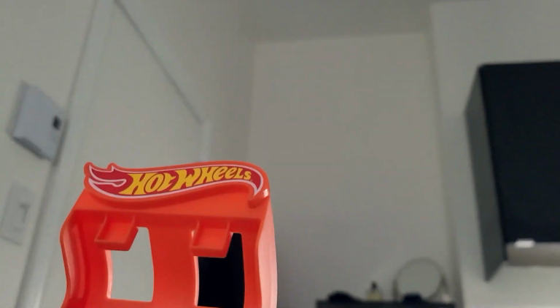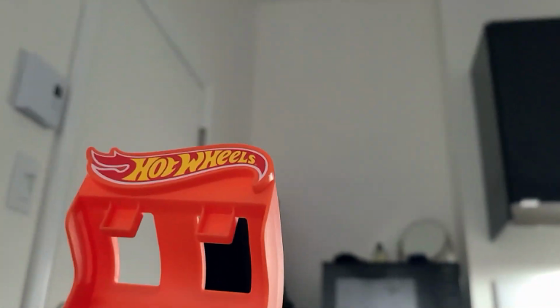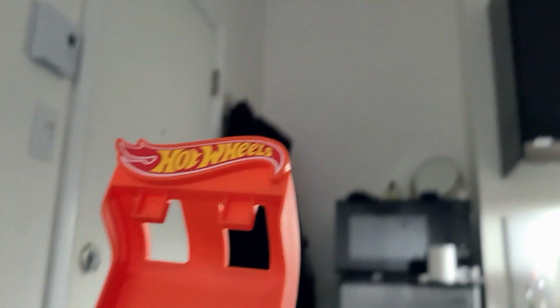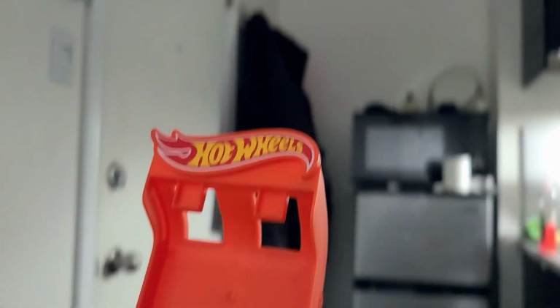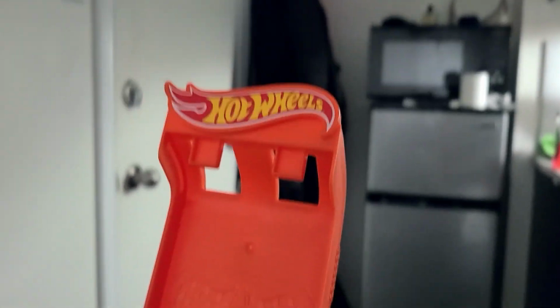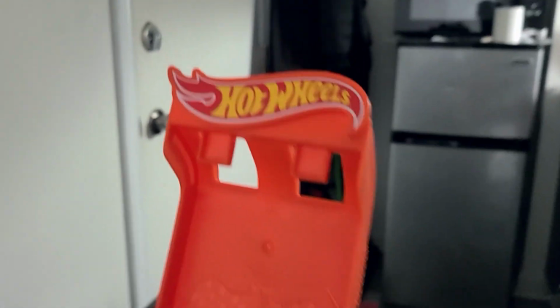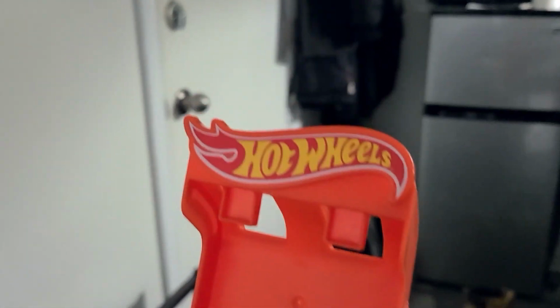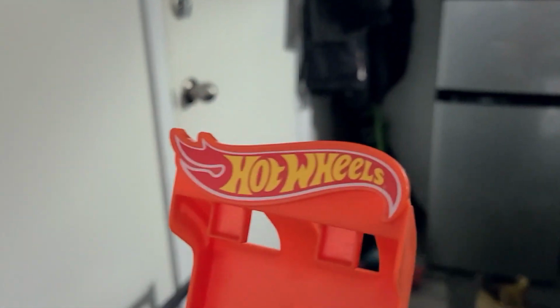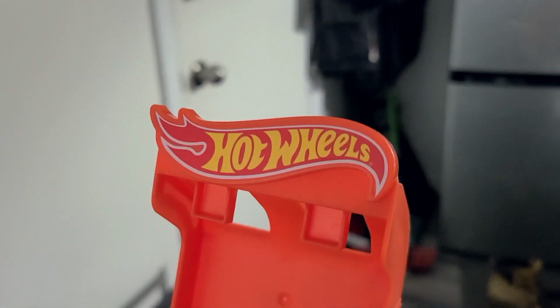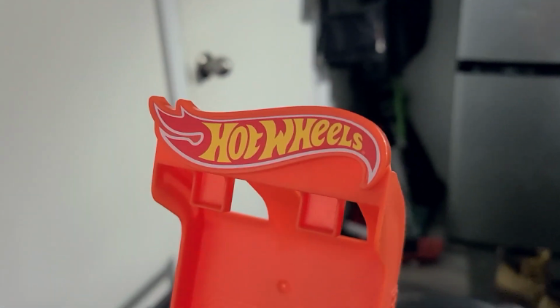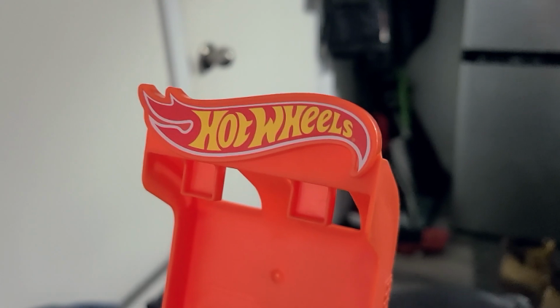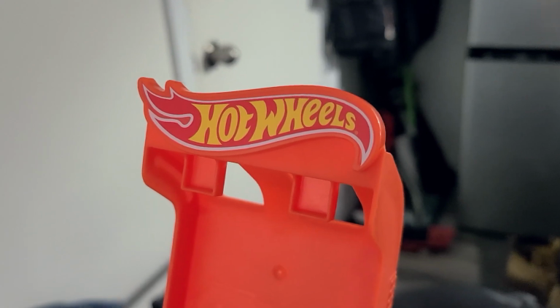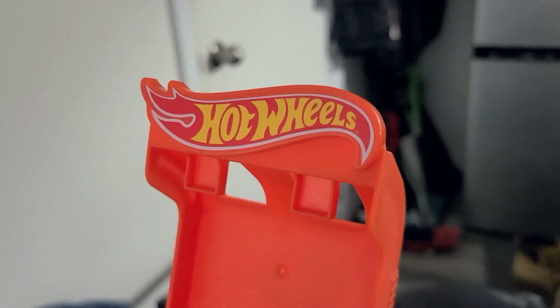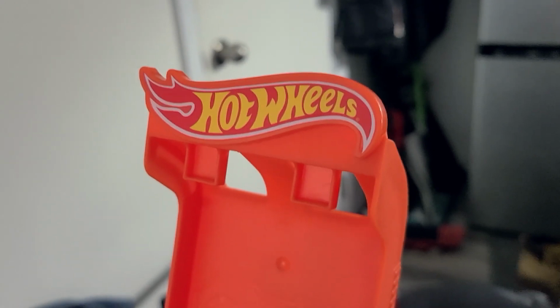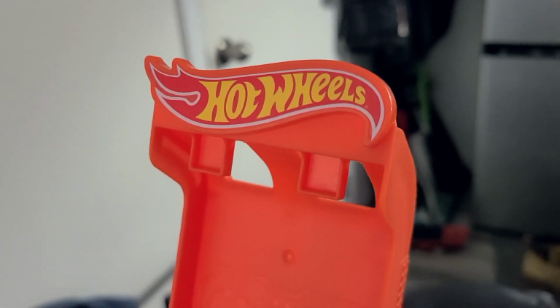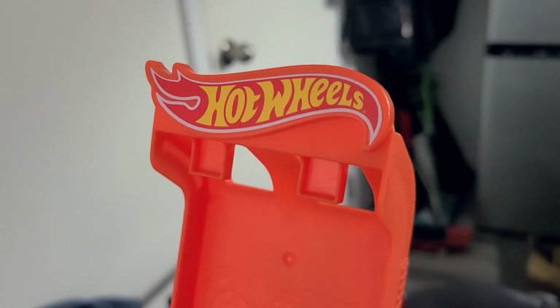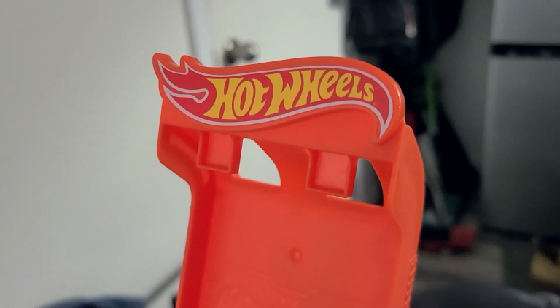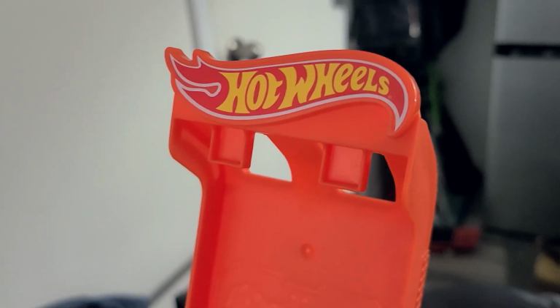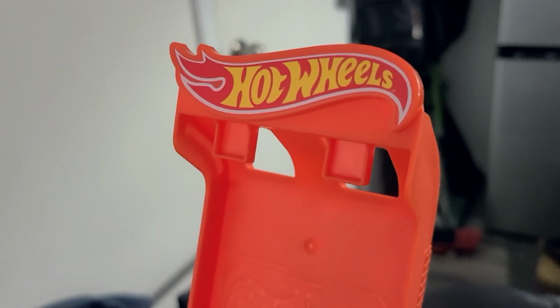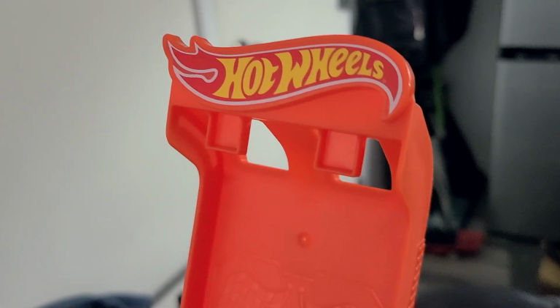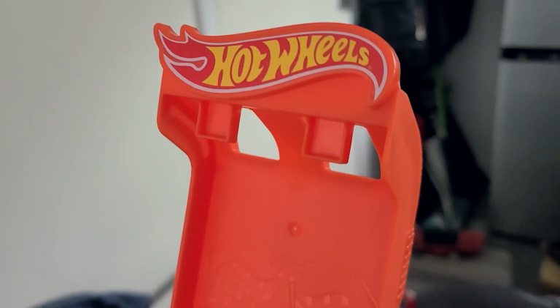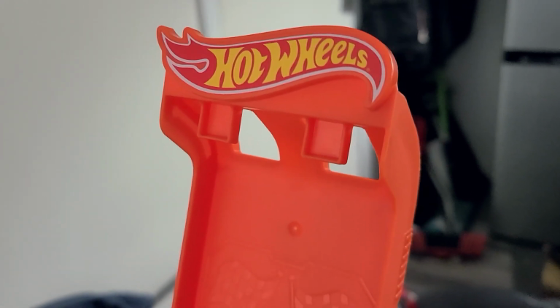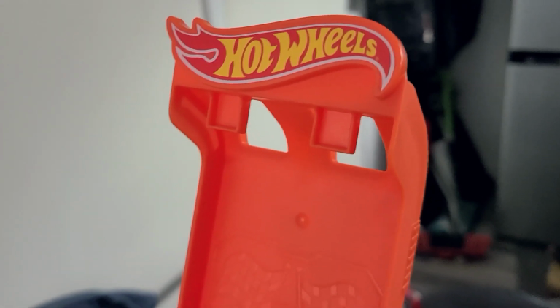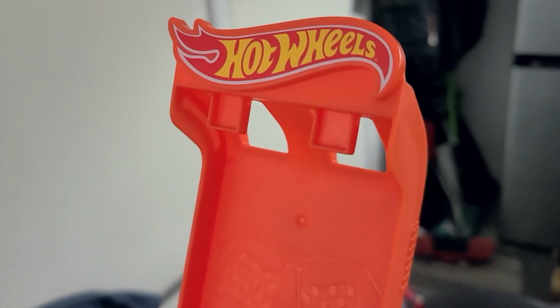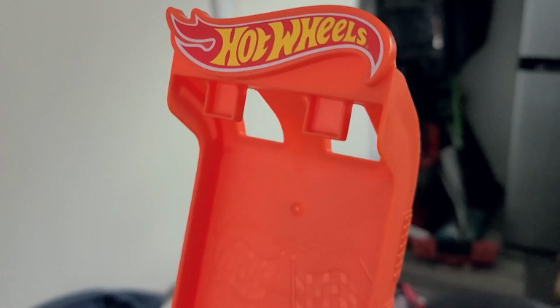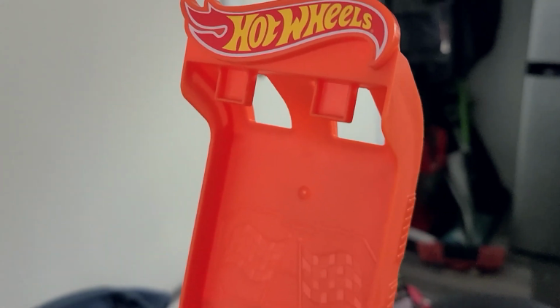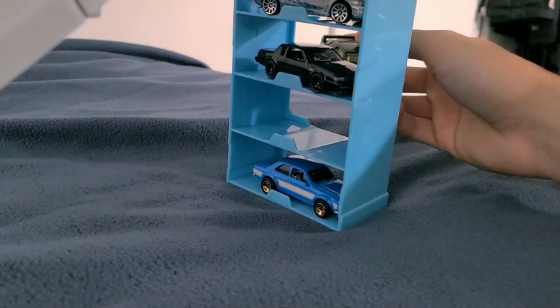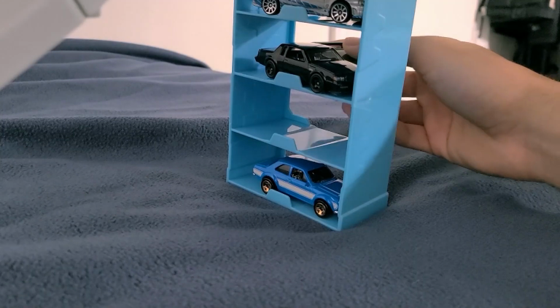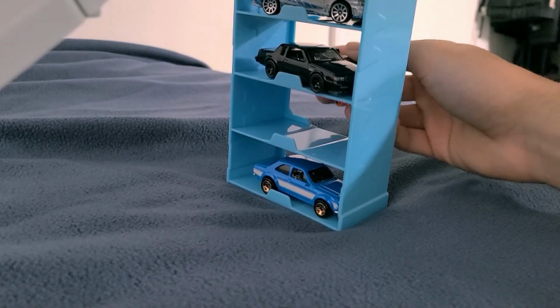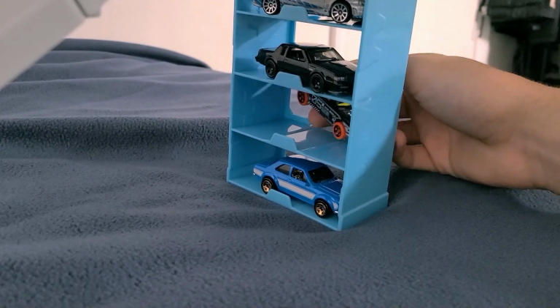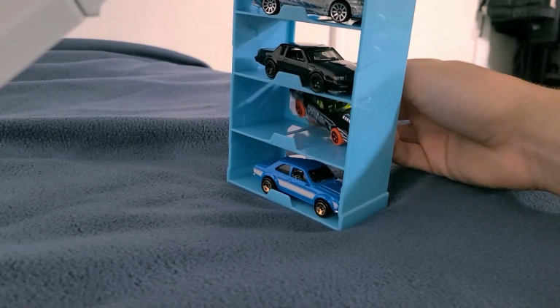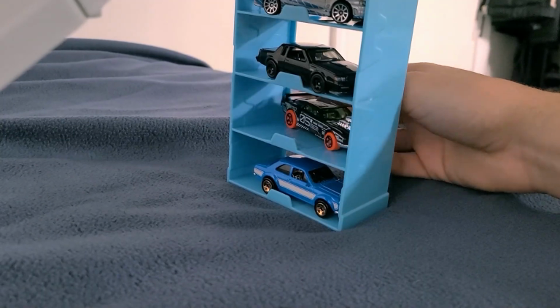The hardest sticker is actually the Hot Wheels logo. That's like impossible. And there is this thing—